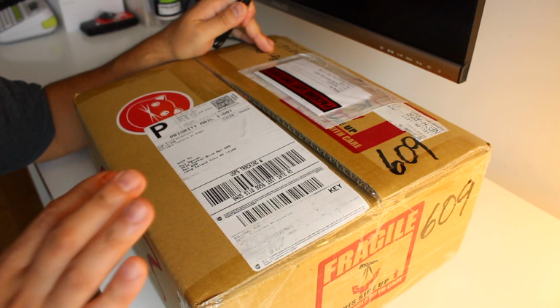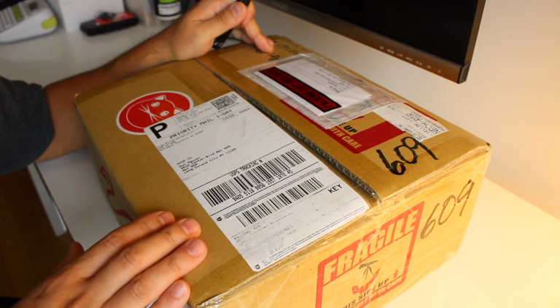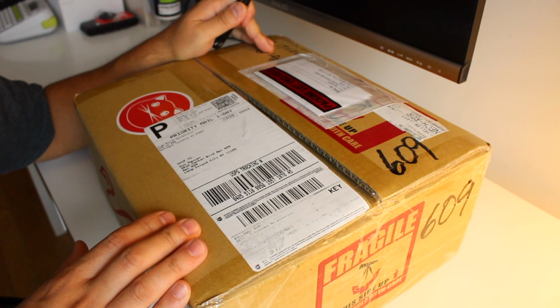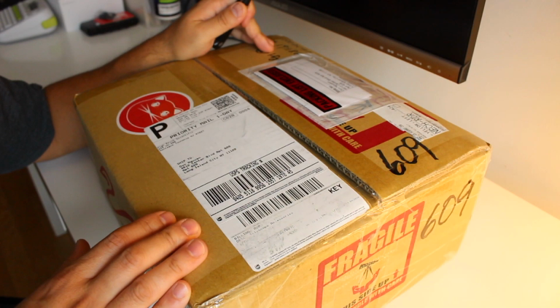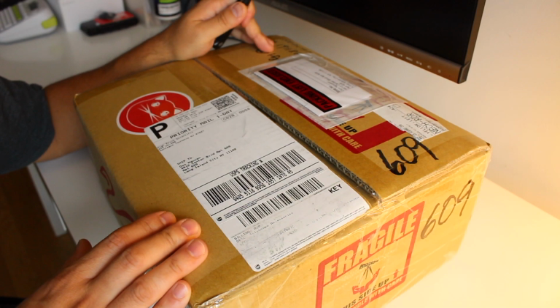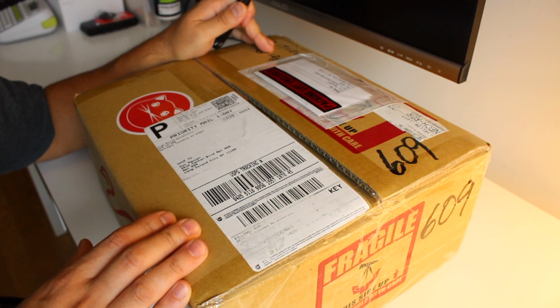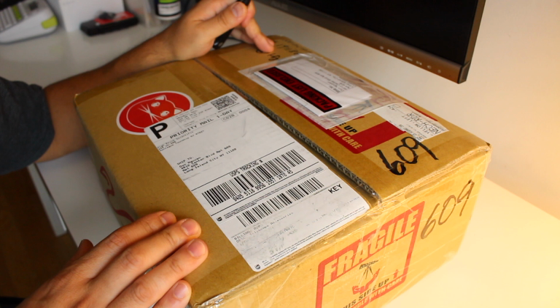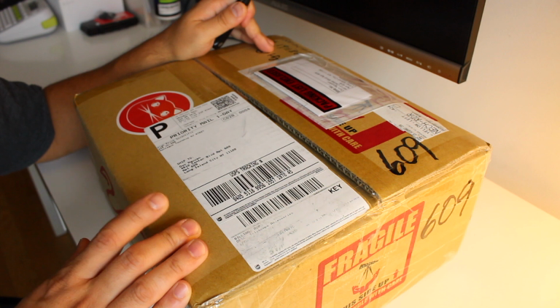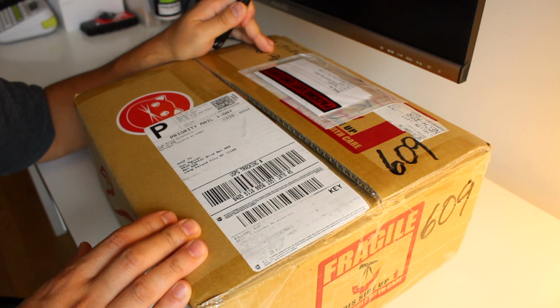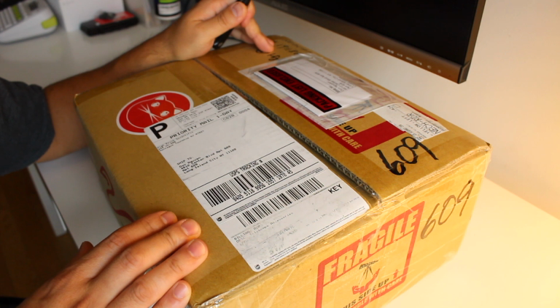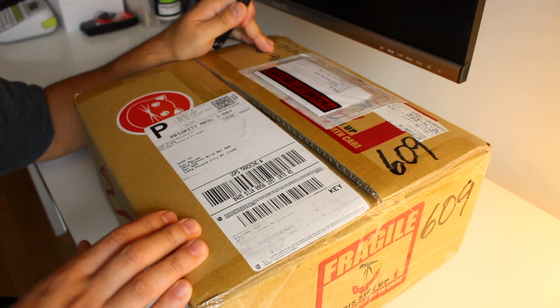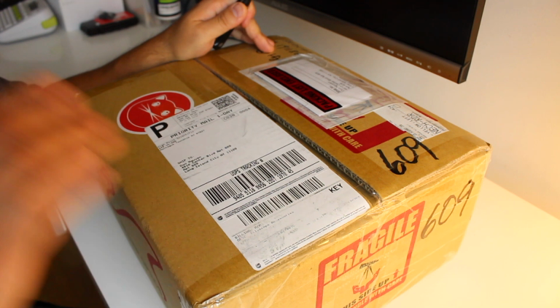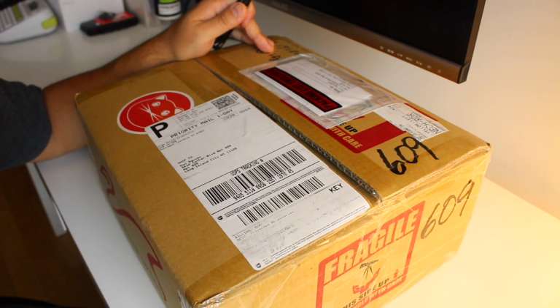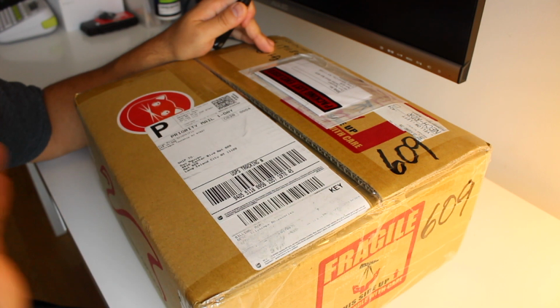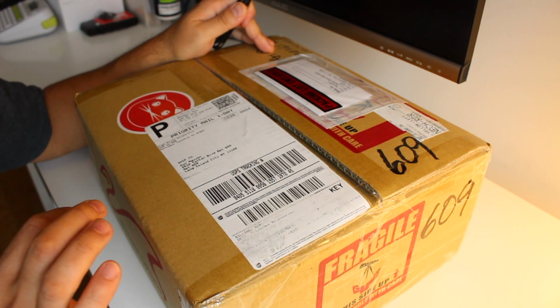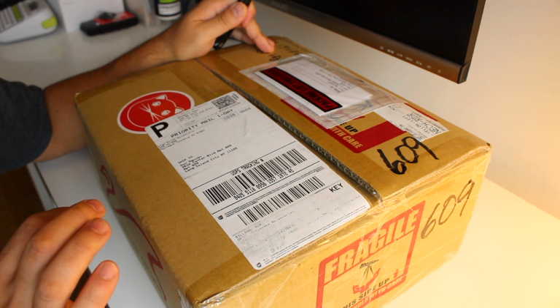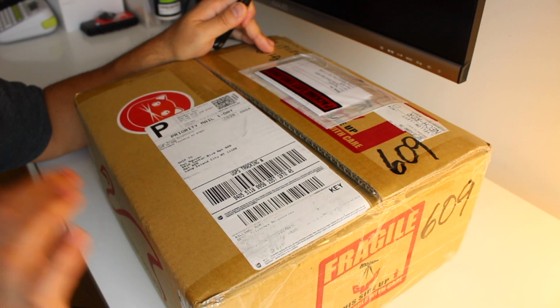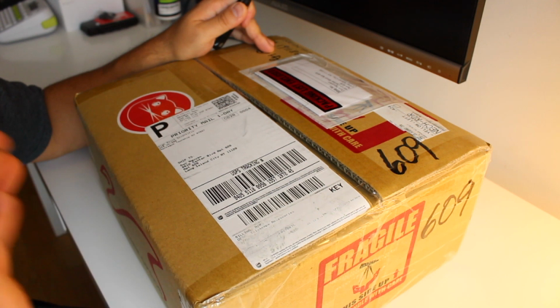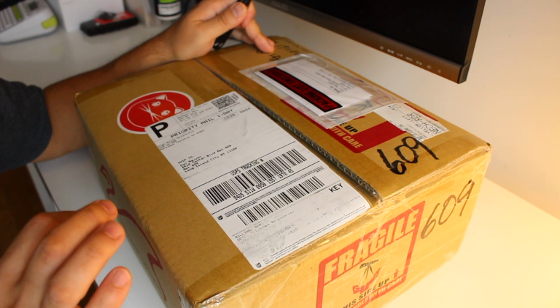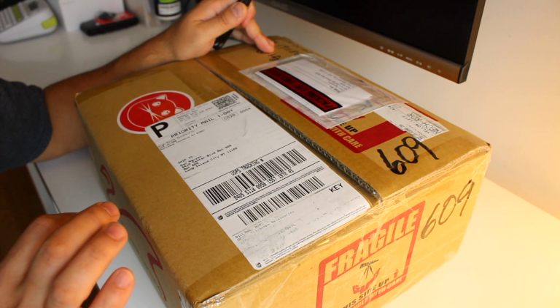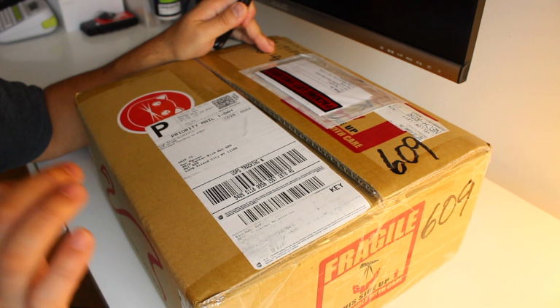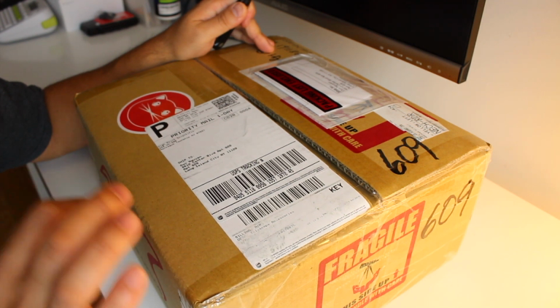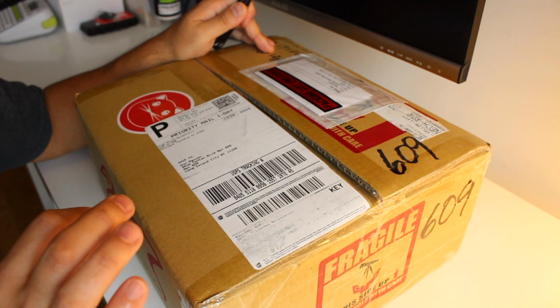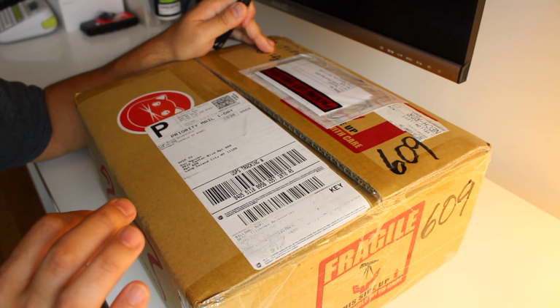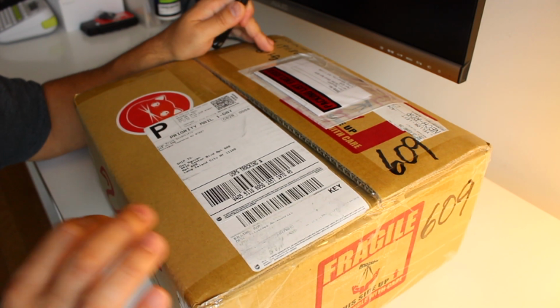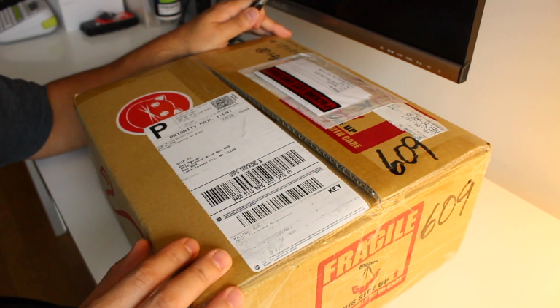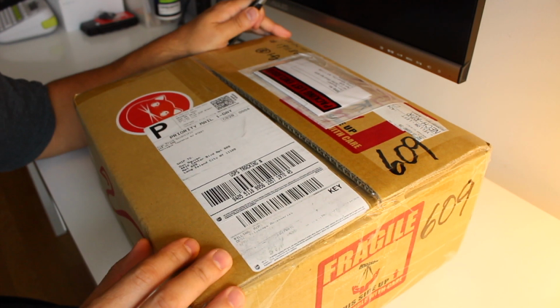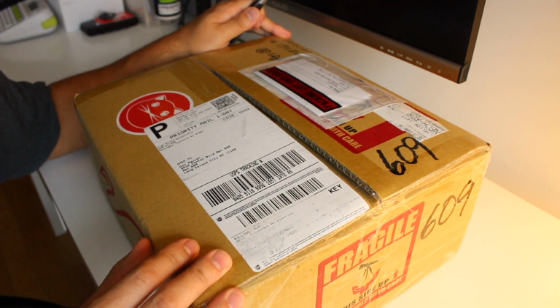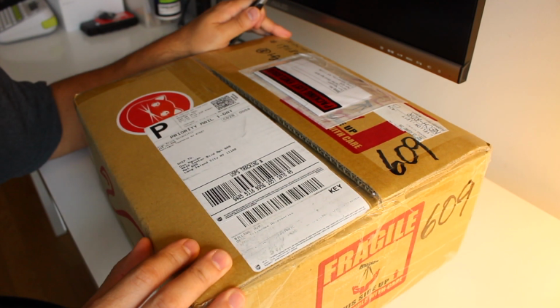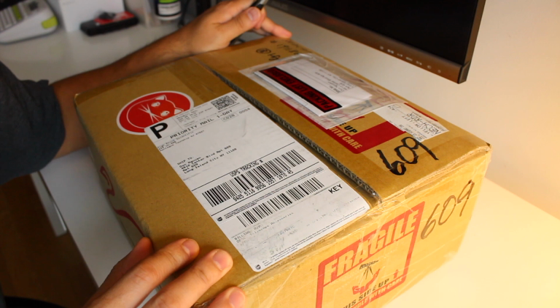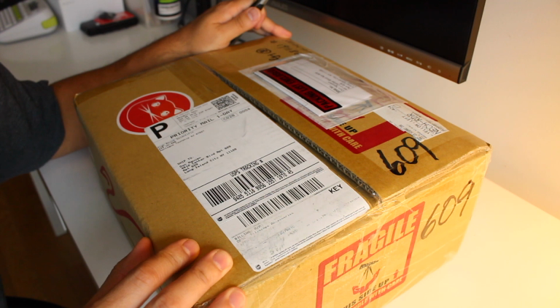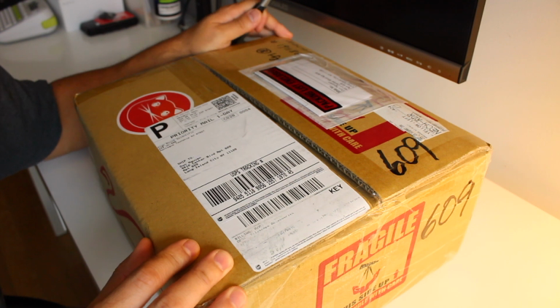This is going to be an unboxing of the William Optics RedCat 51mm Apochromatic Telescope.